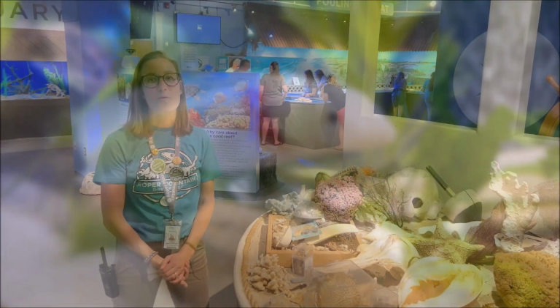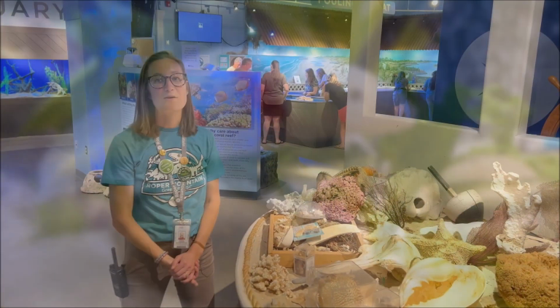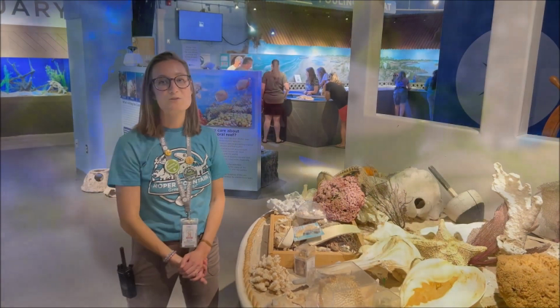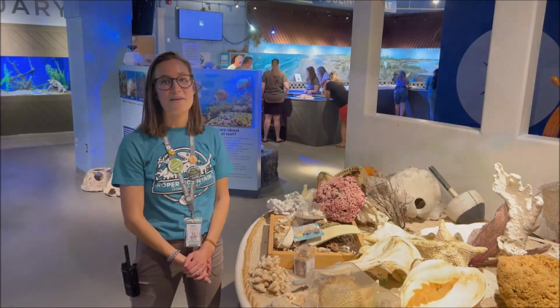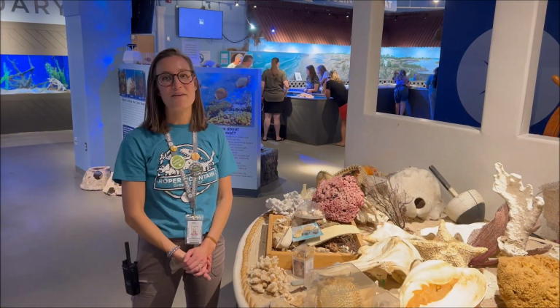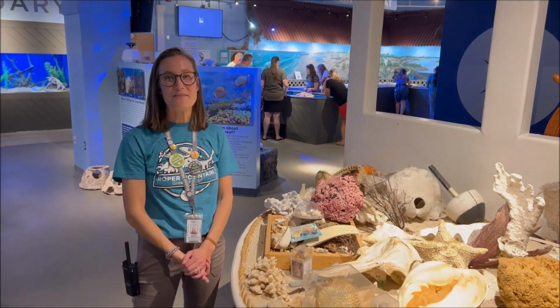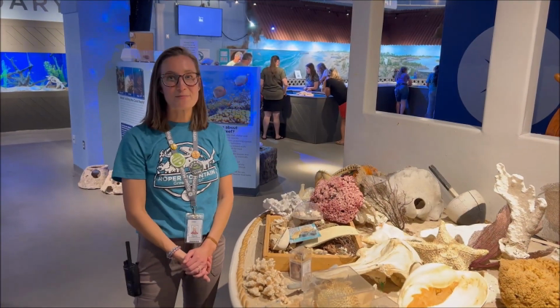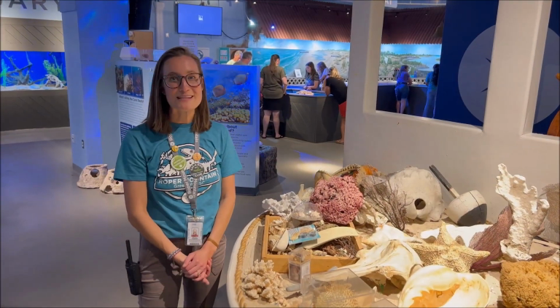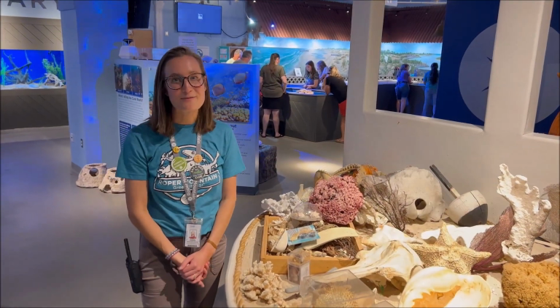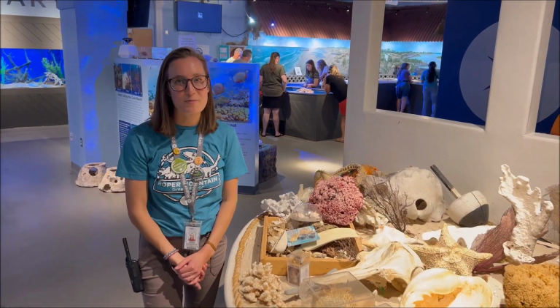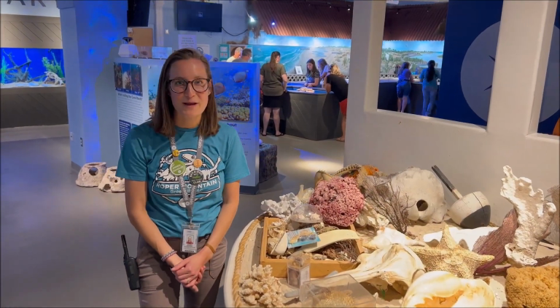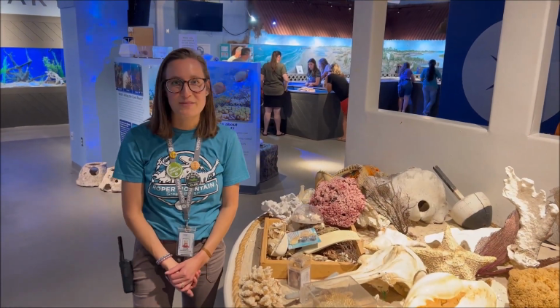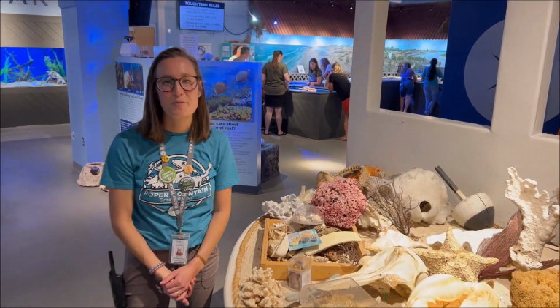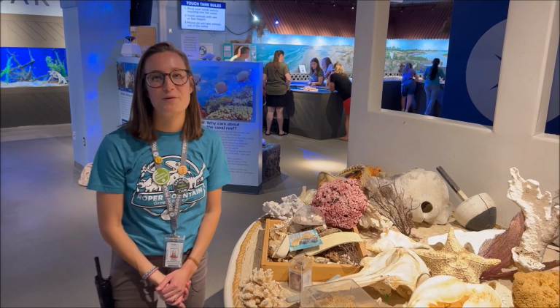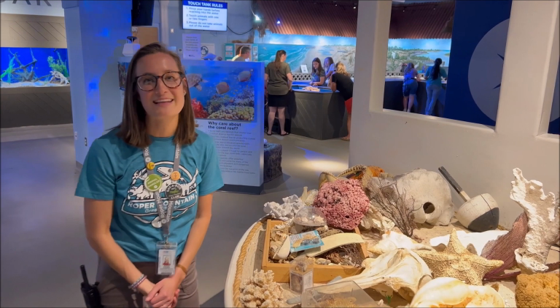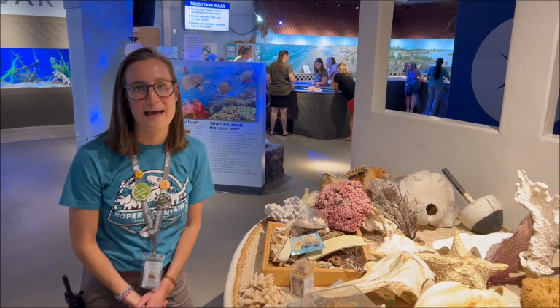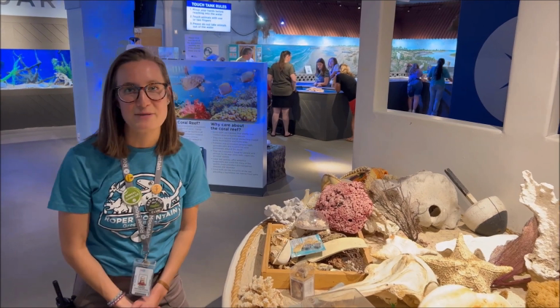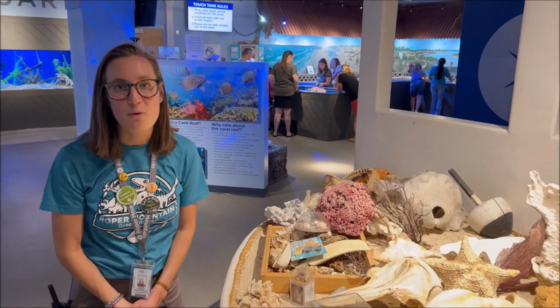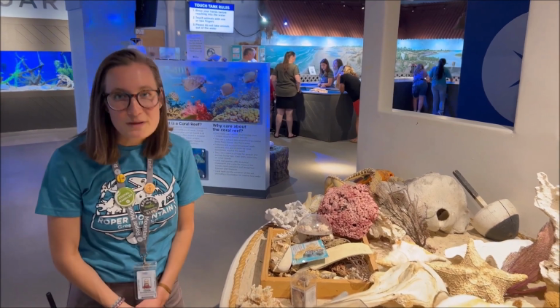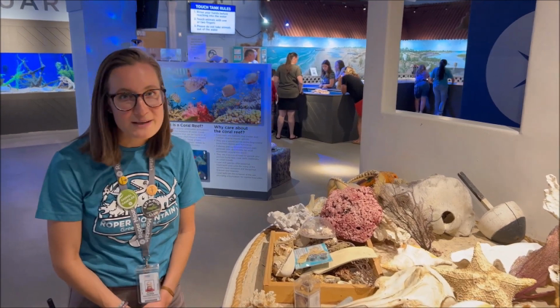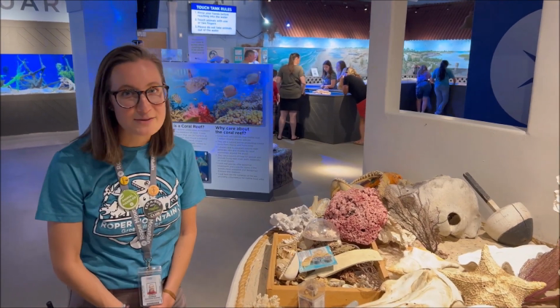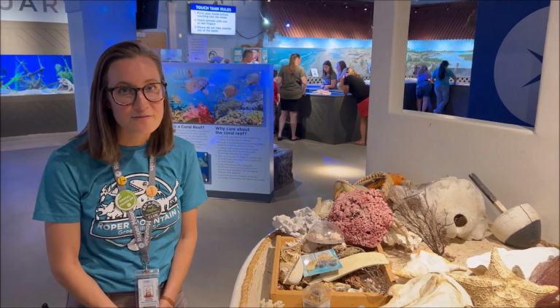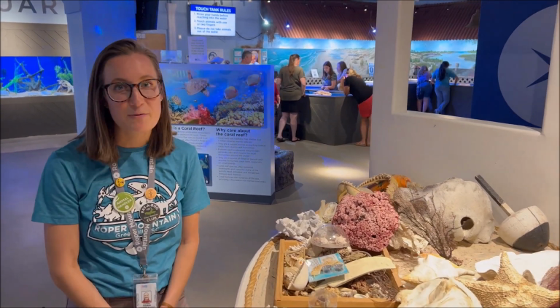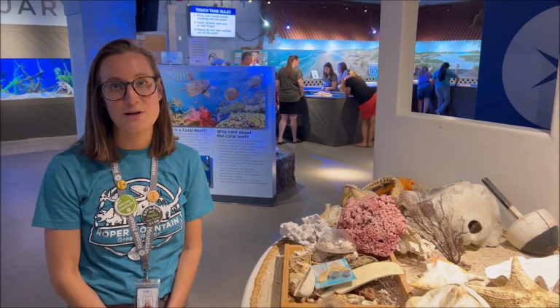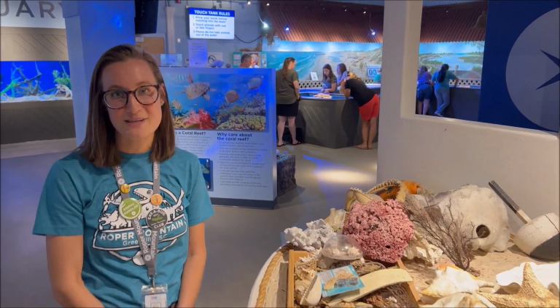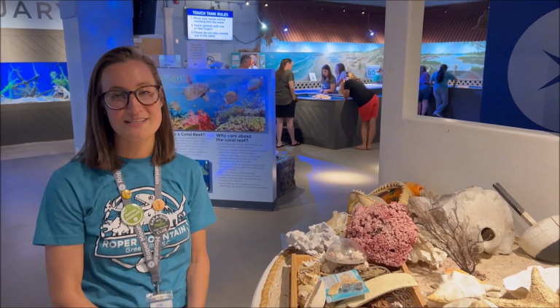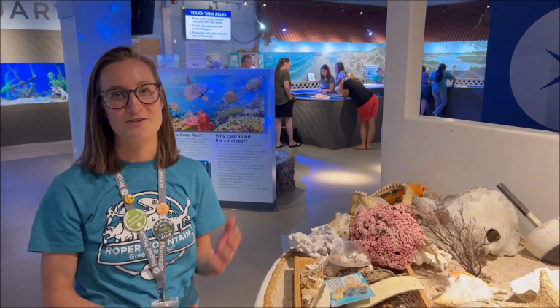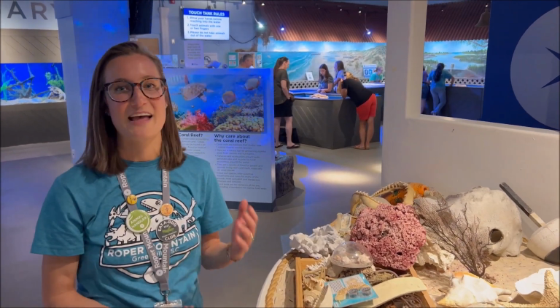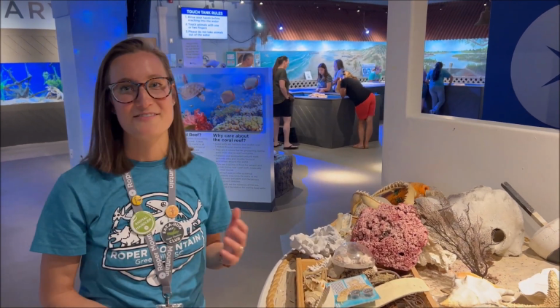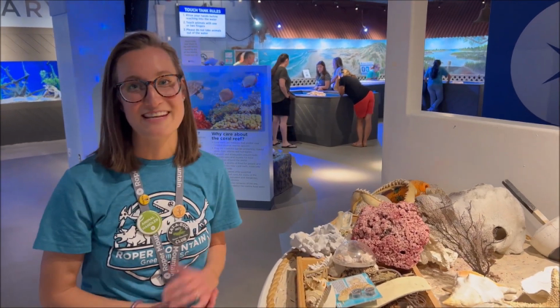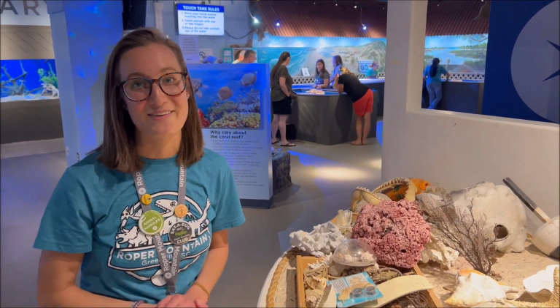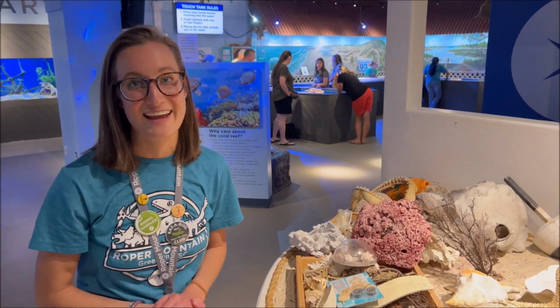Welcome to my favorite place at Roper Mountain, the Marine Lab — the only place in Greenville where you get to touch a live stingray.